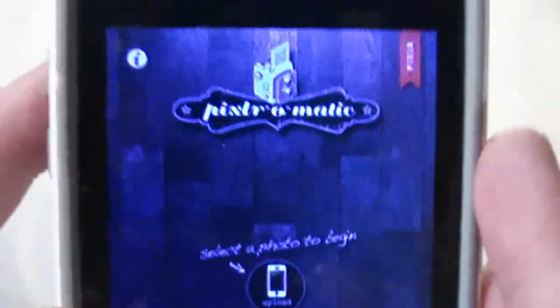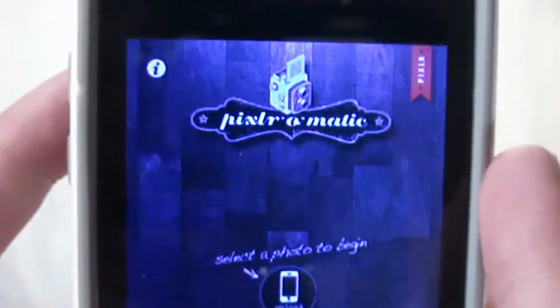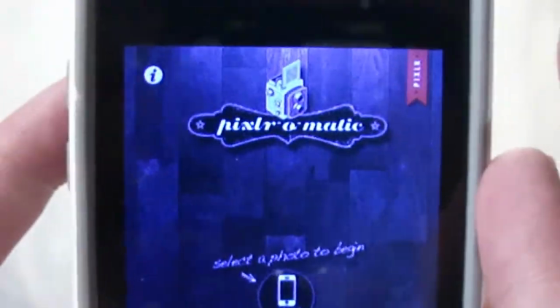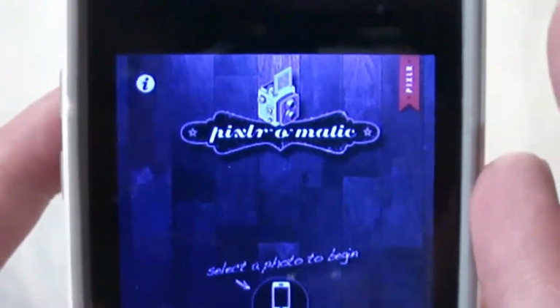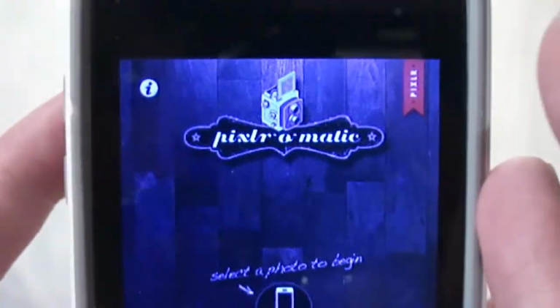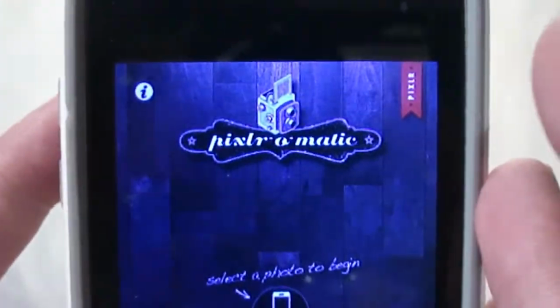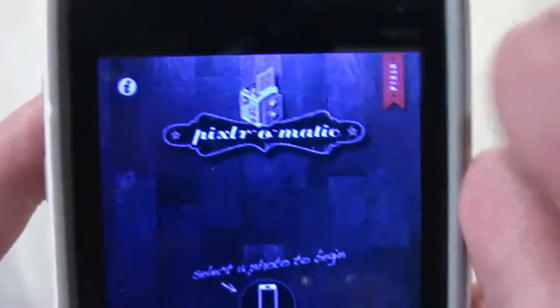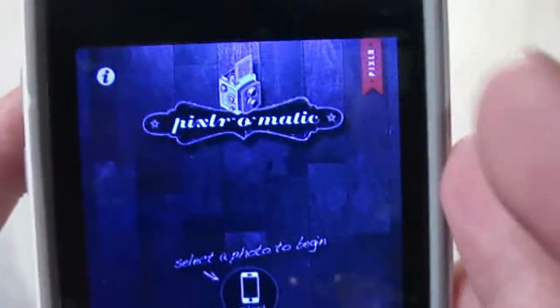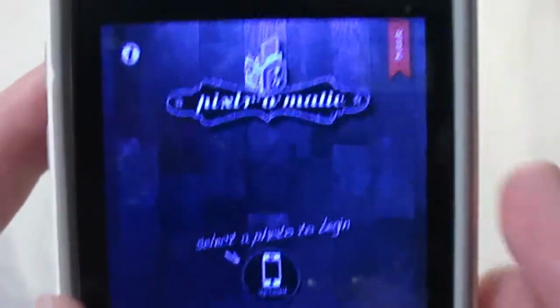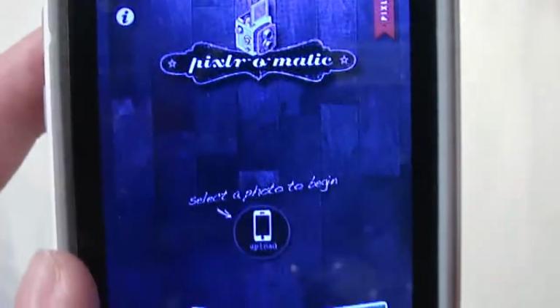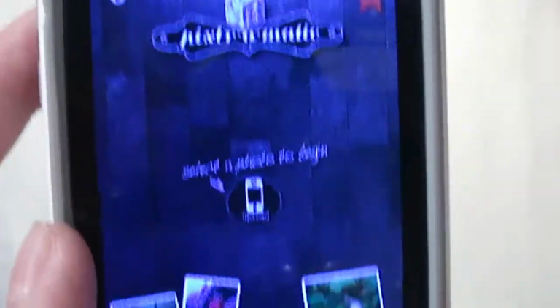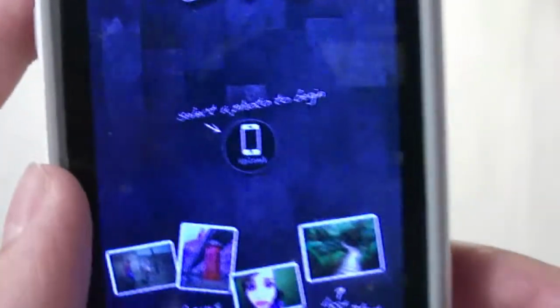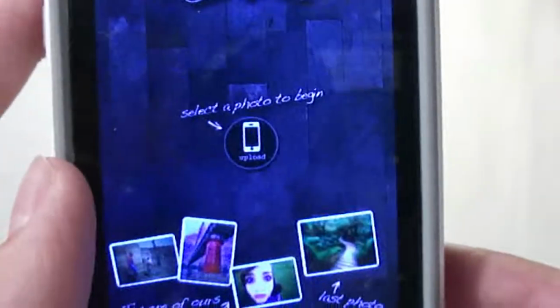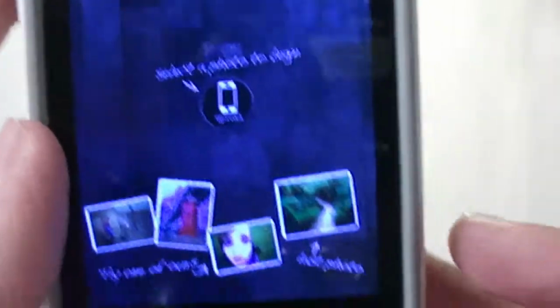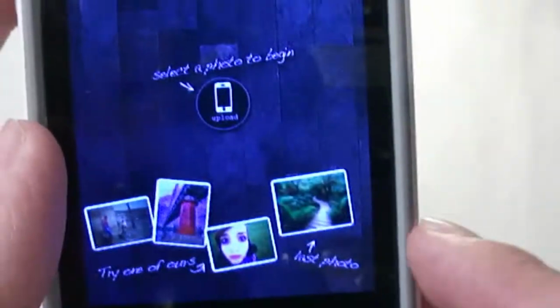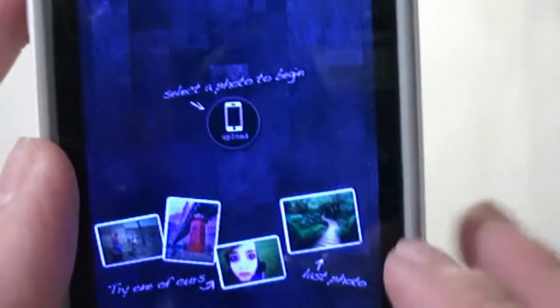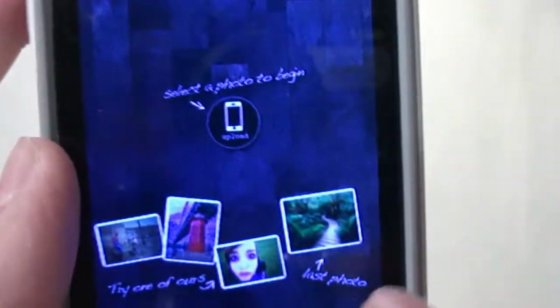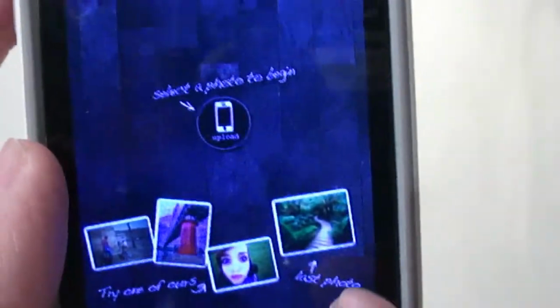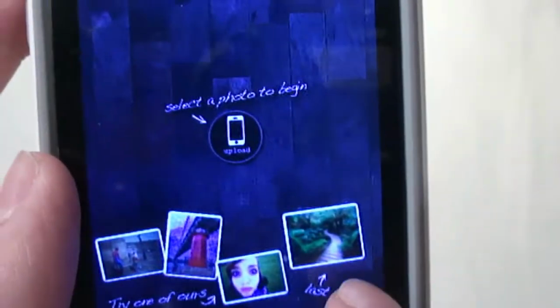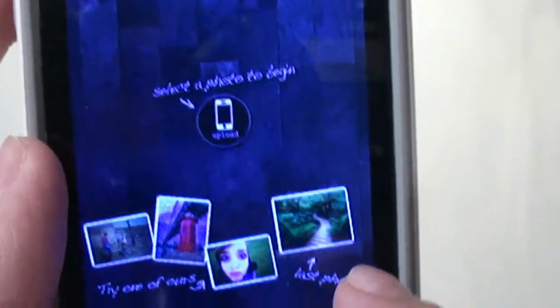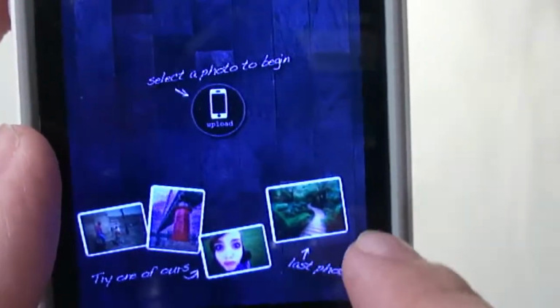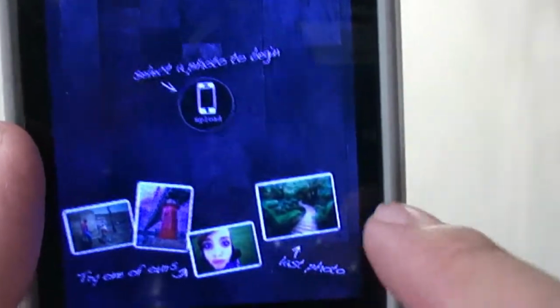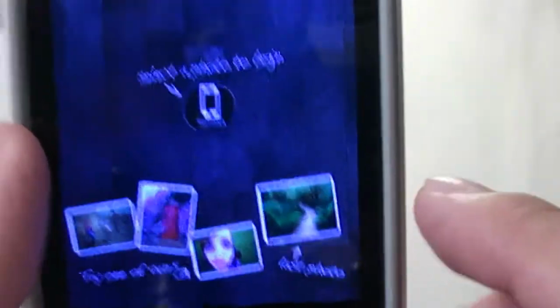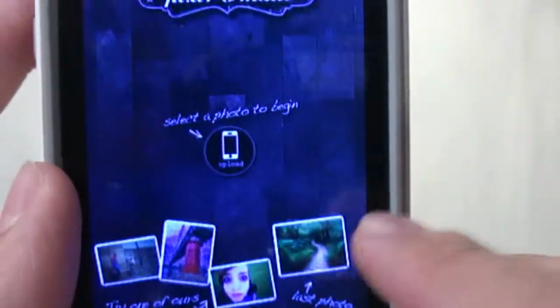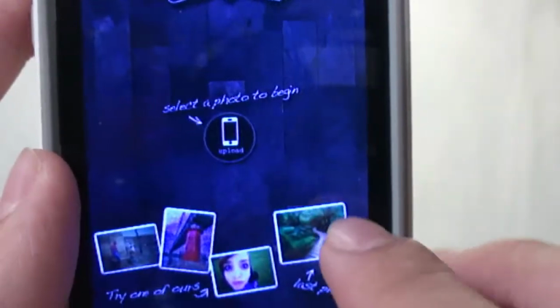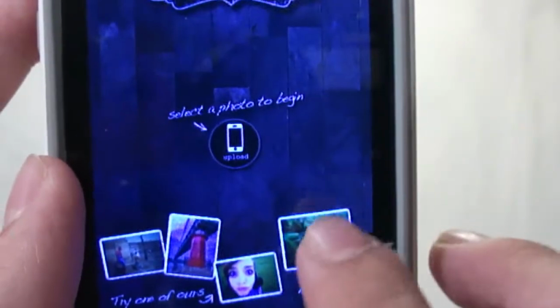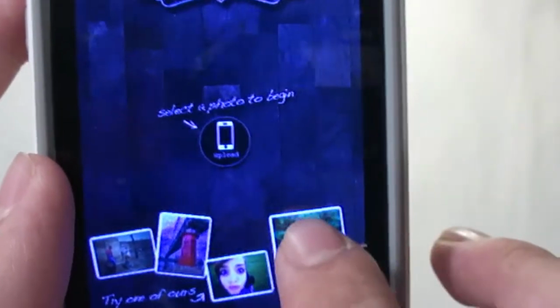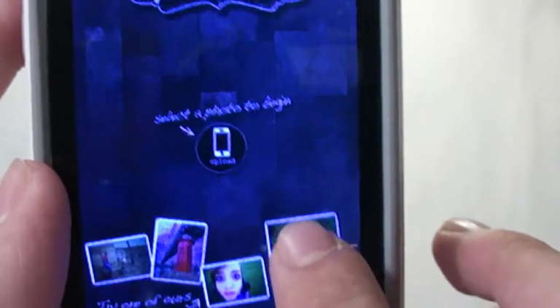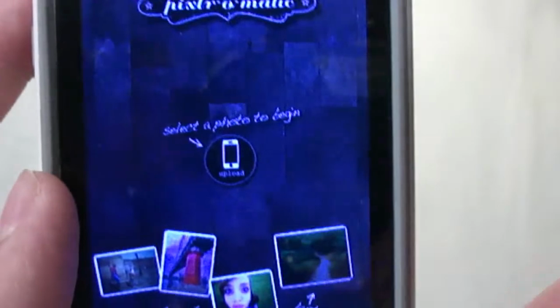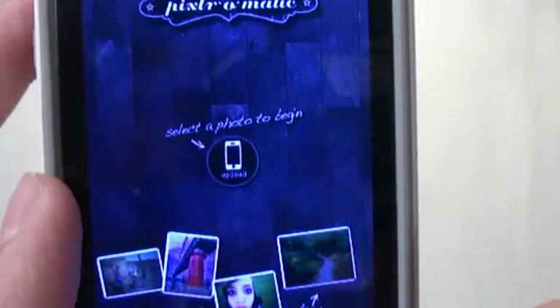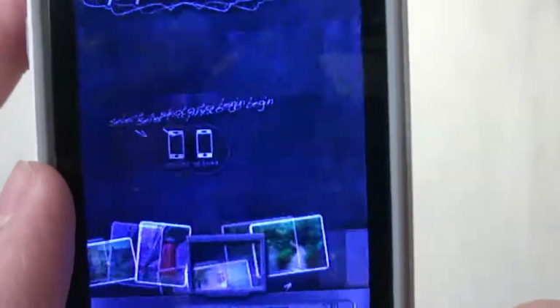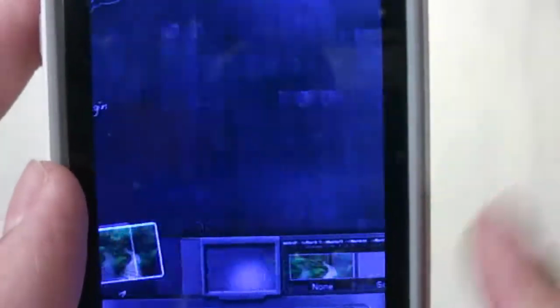Pixlr-O-Matic is a pretty good app — it's got lots of filters. So let's just get started by clicking on this photo I was using.